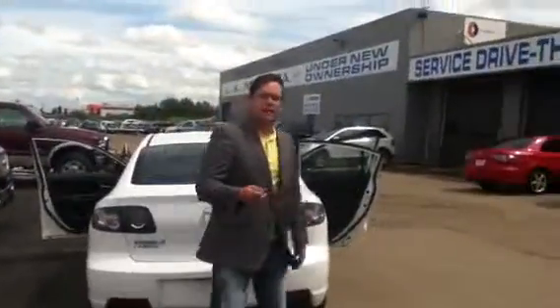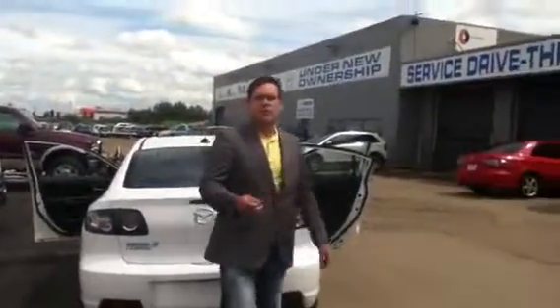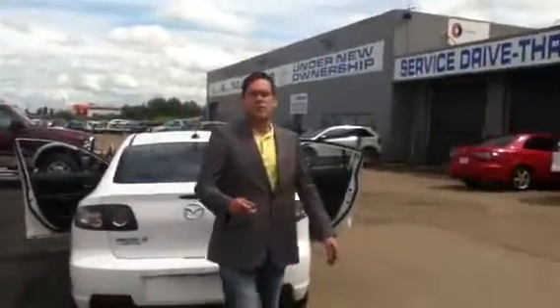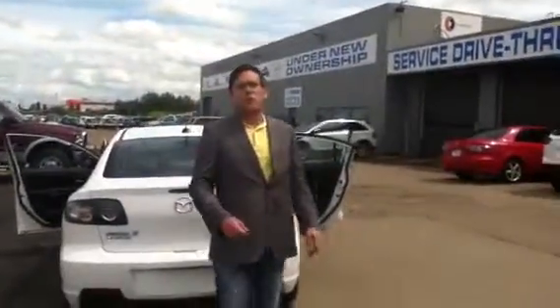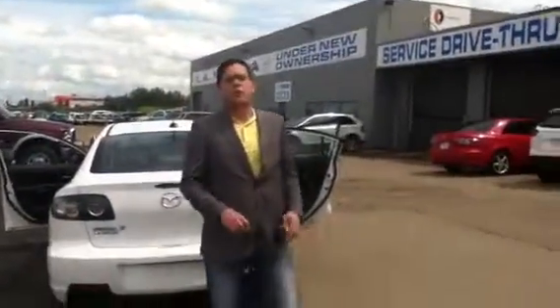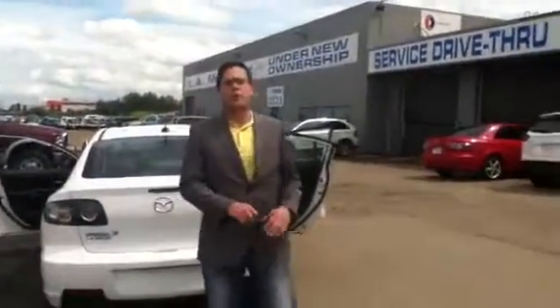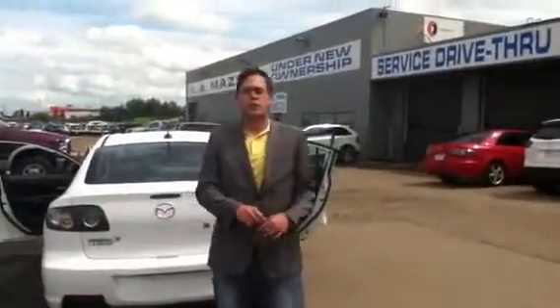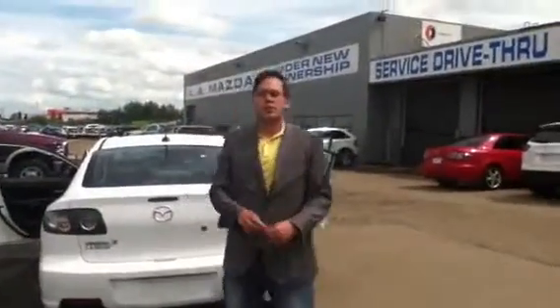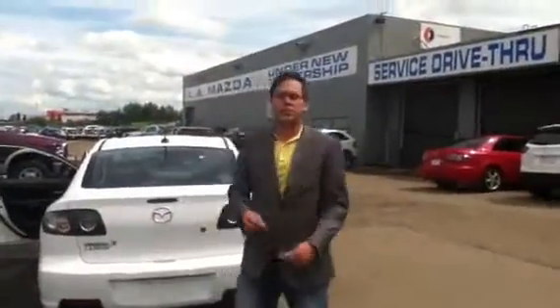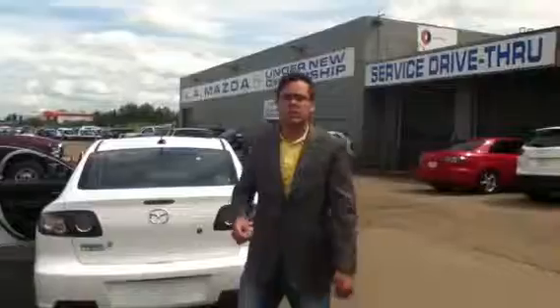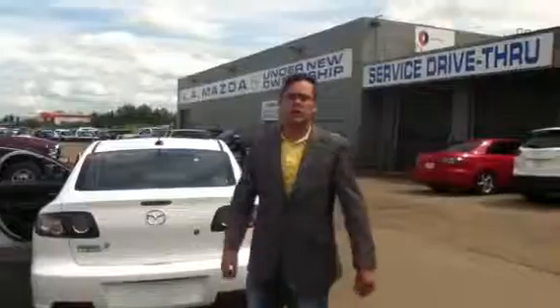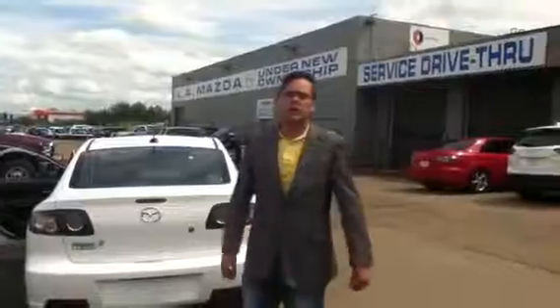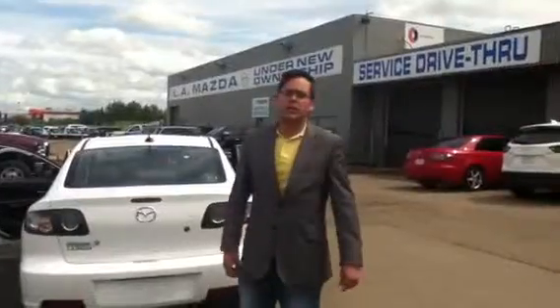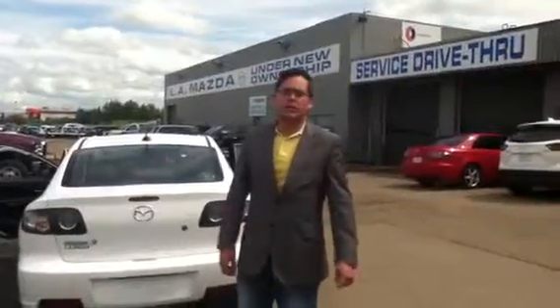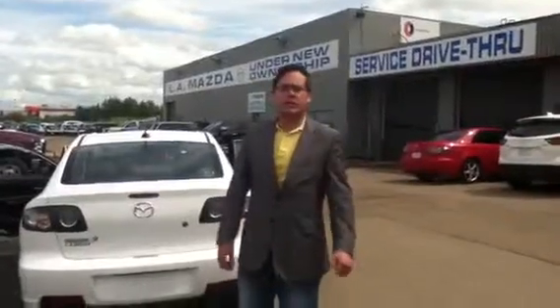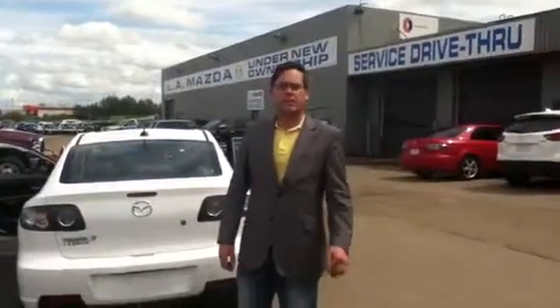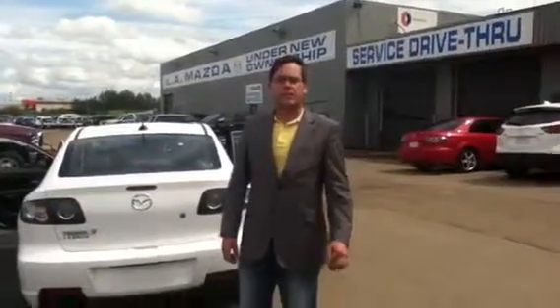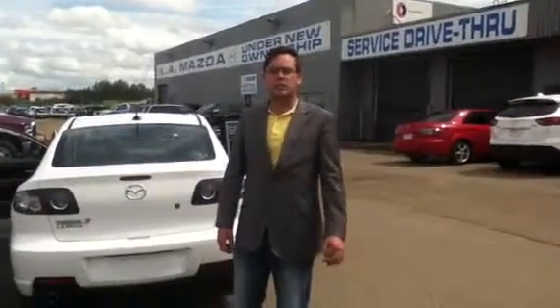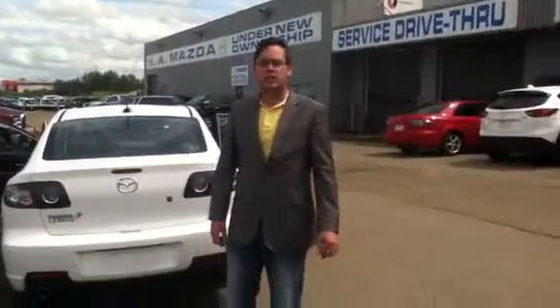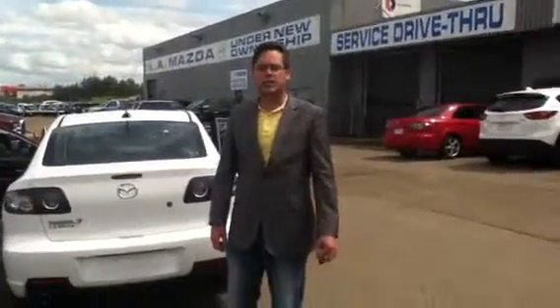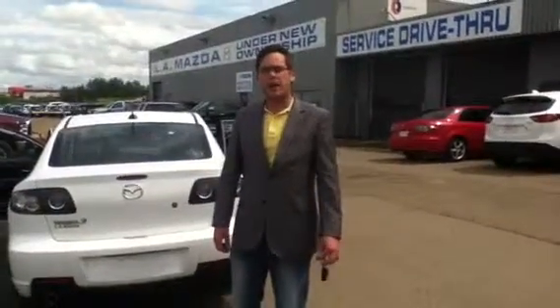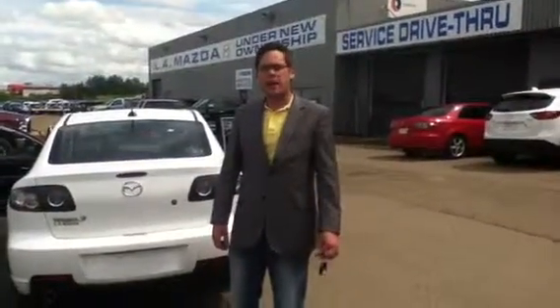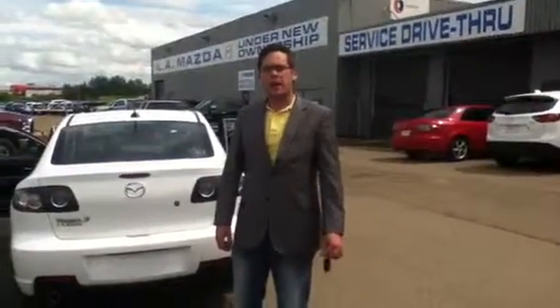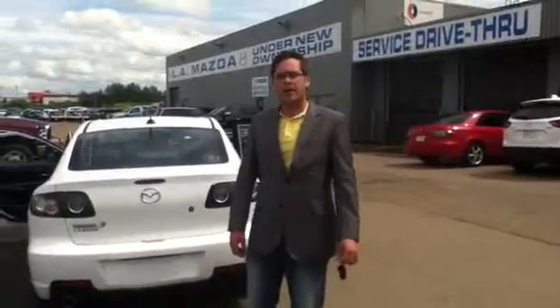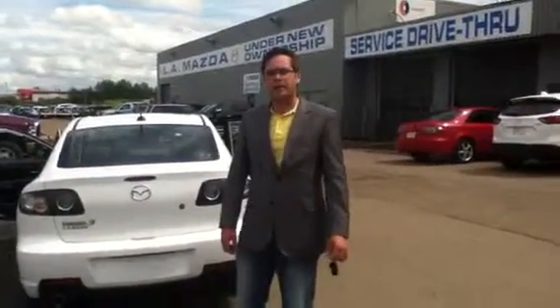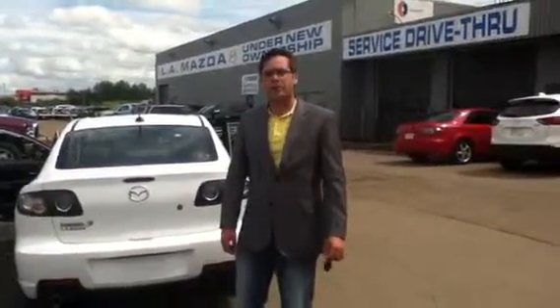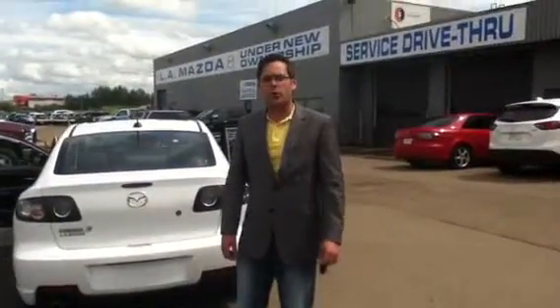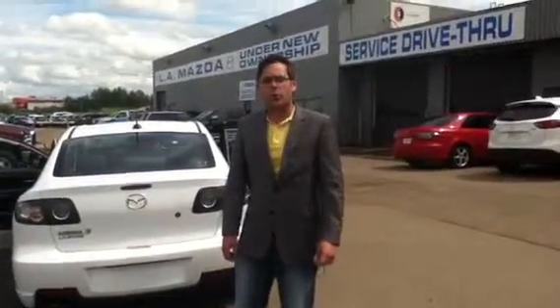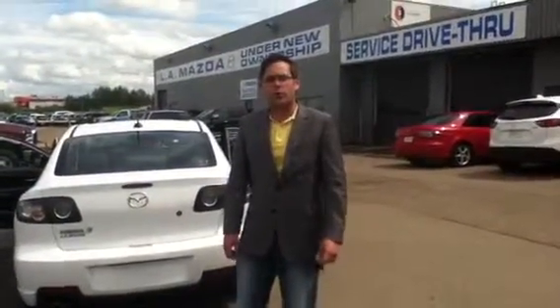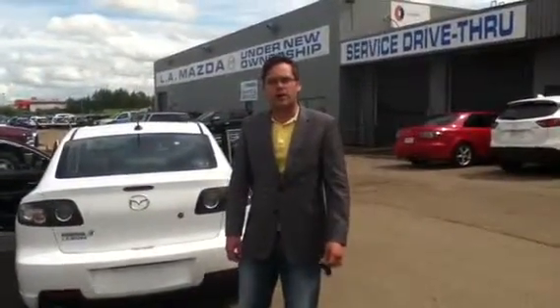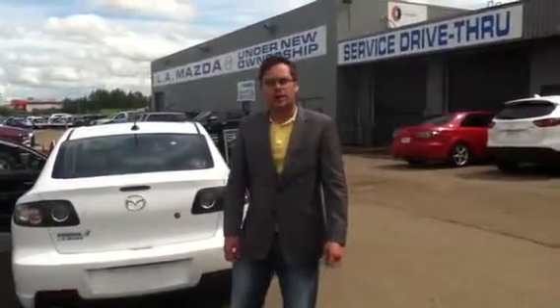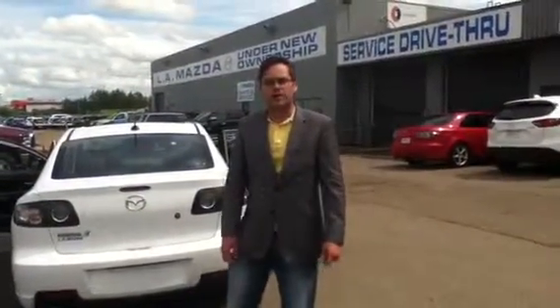I'd love to give you more information, Keith. Please give me a call at the dealership — 780-665-5224 — and we'll go from there. Thanks.